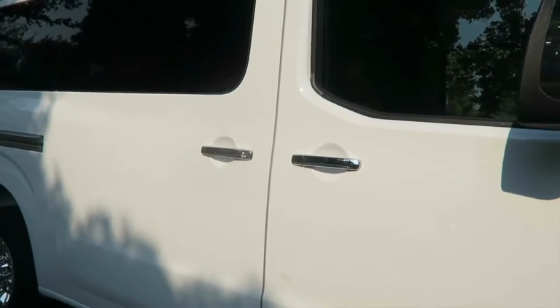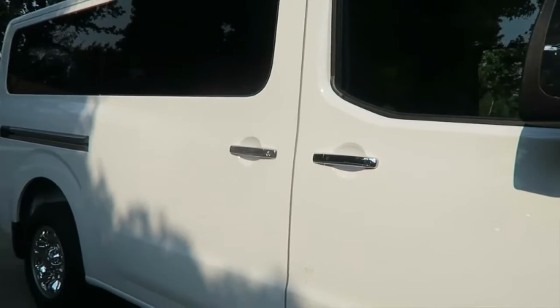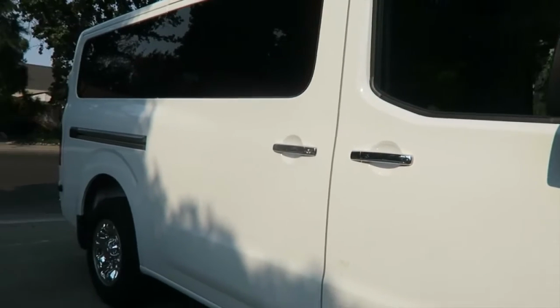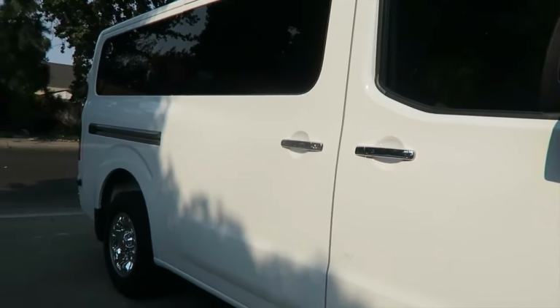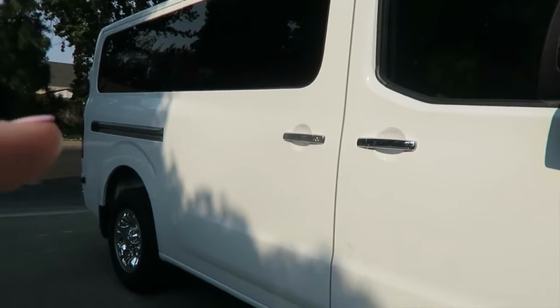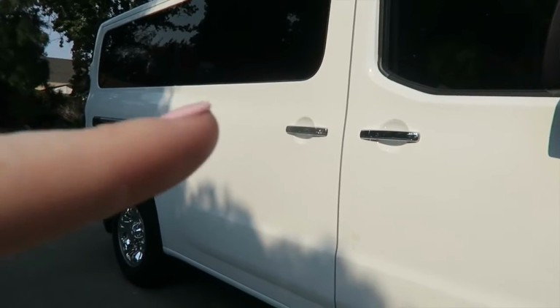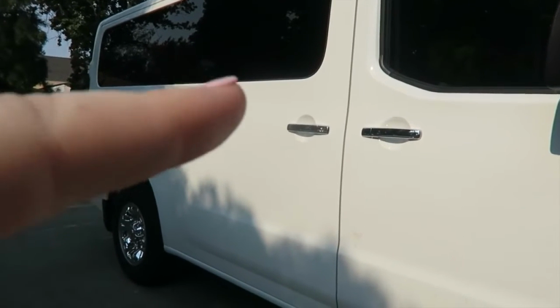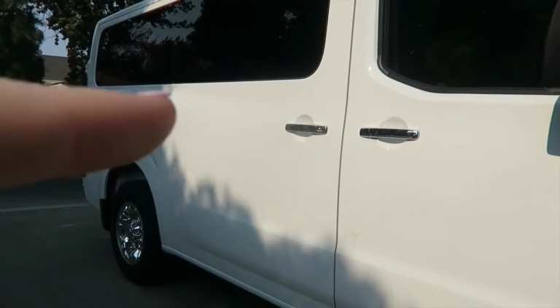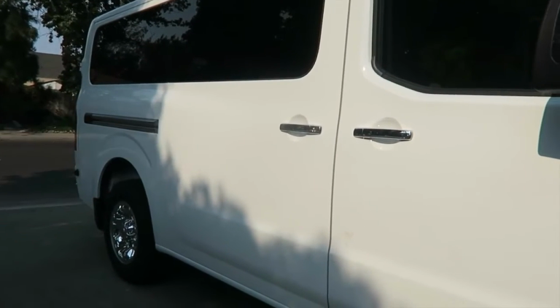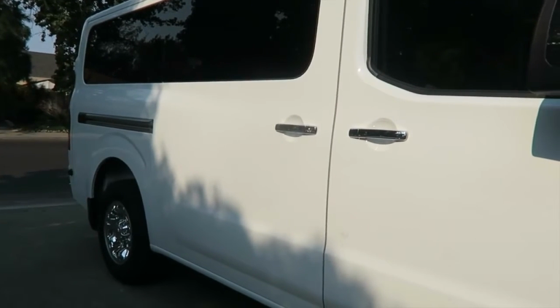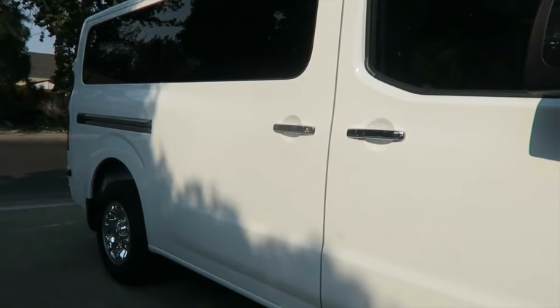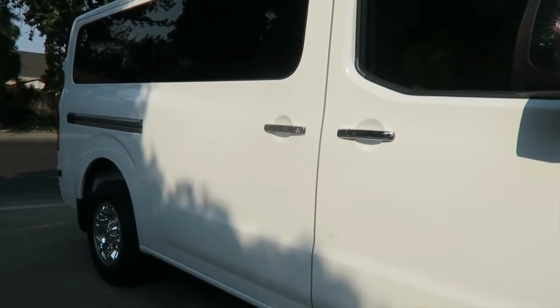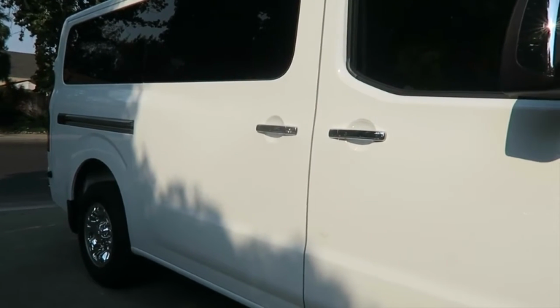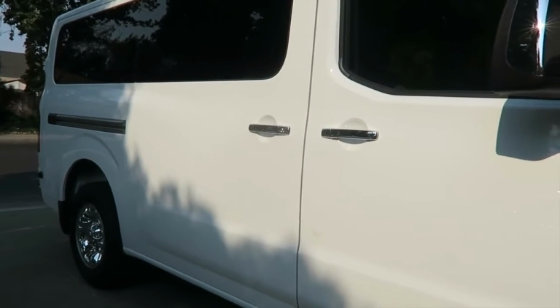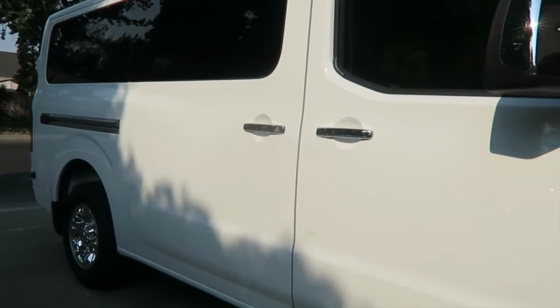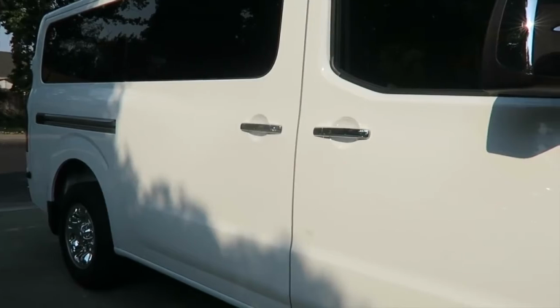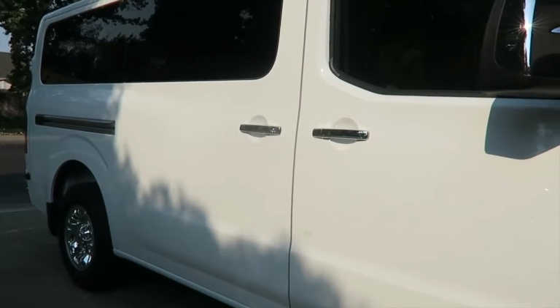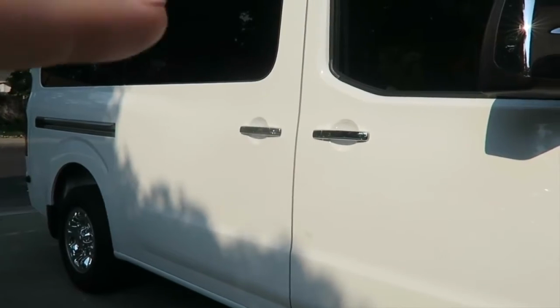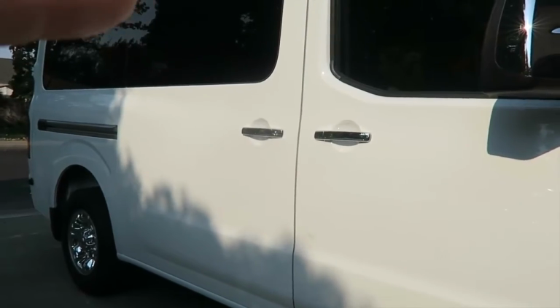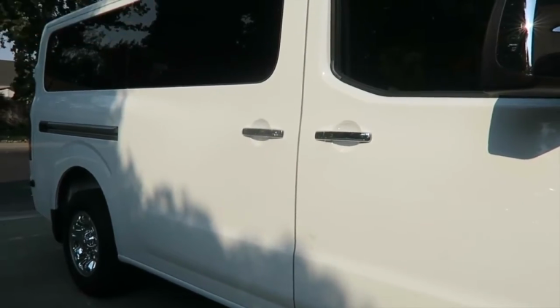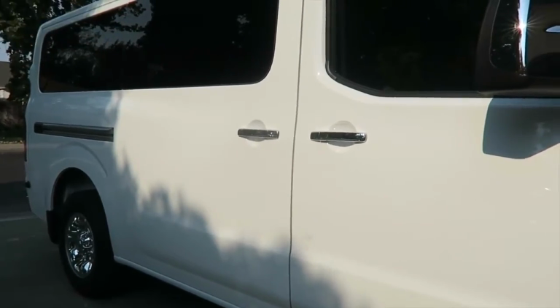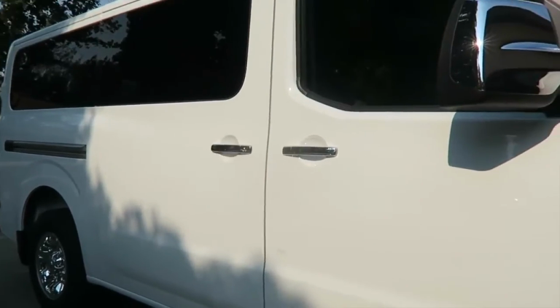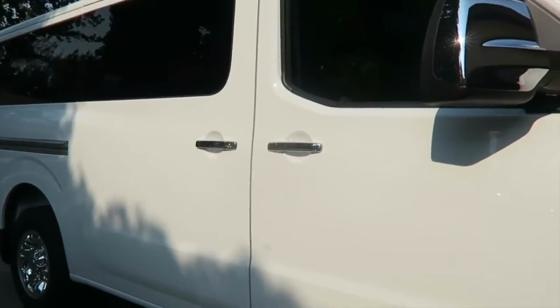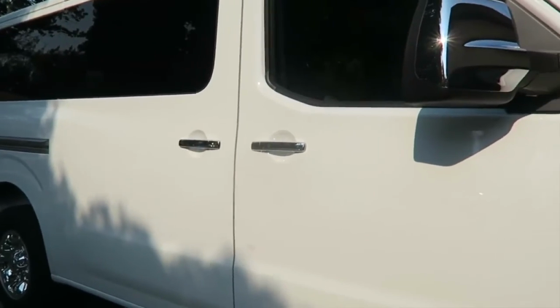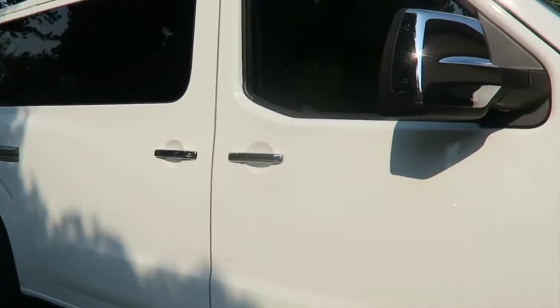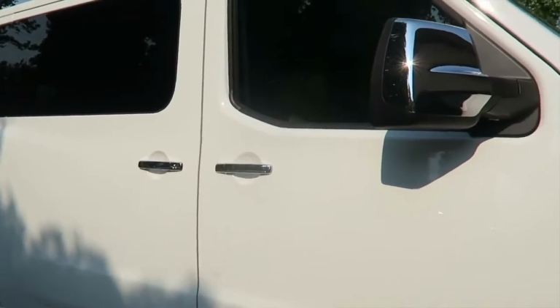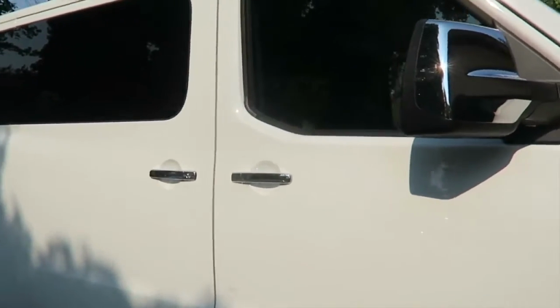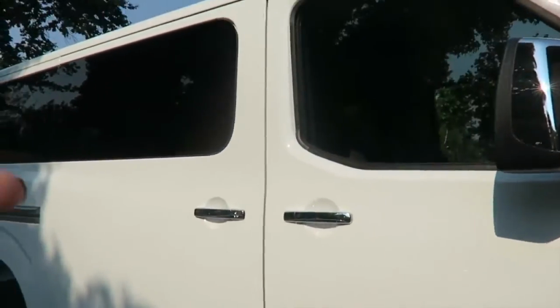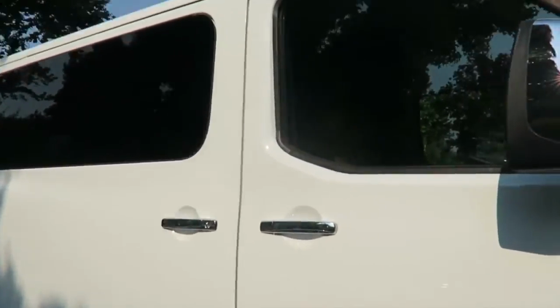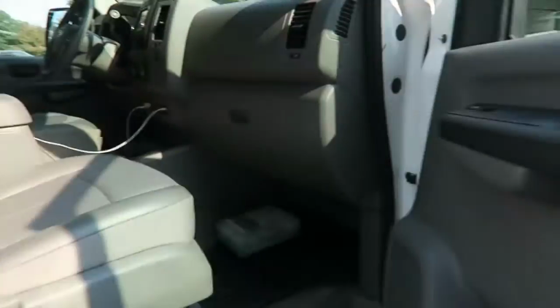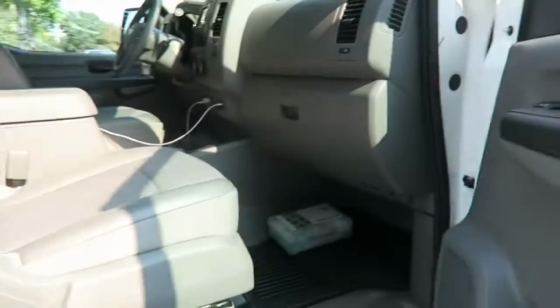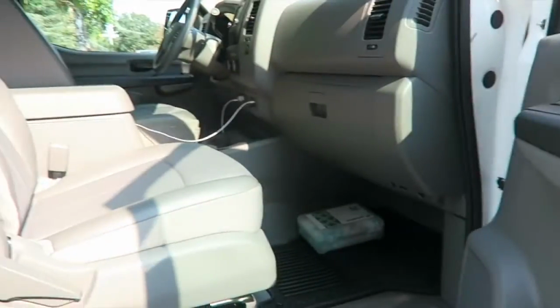Exterior here — this is one of the very few things that I would change about the car. It only has one sliding door, so you can only access the kids on one side. It does not have a sliding door on the other side.